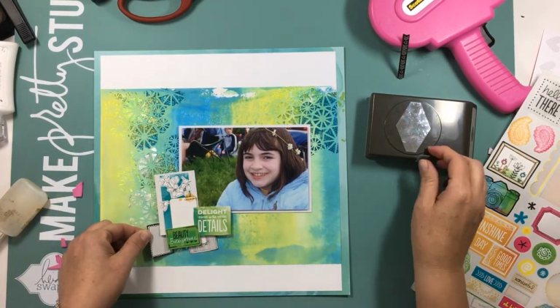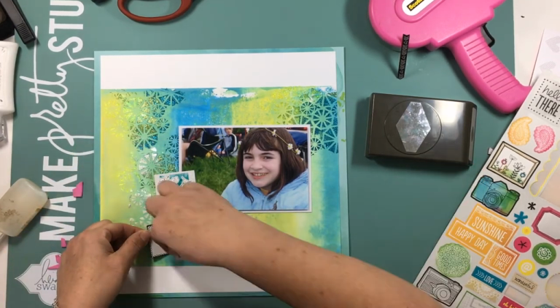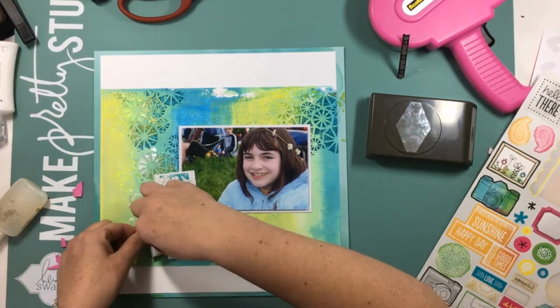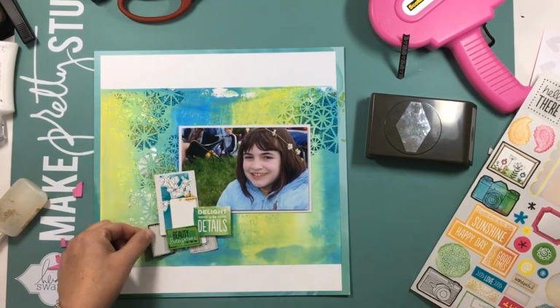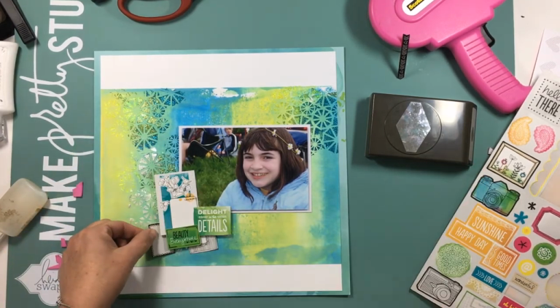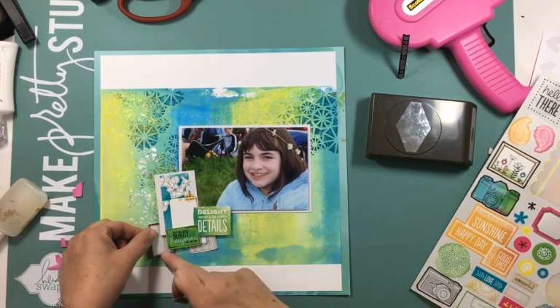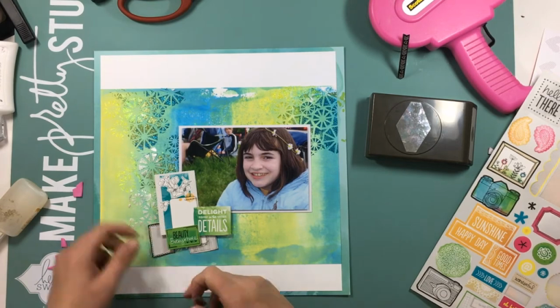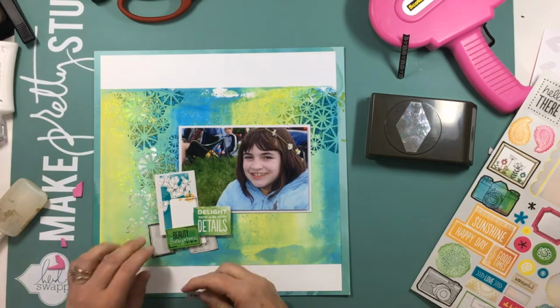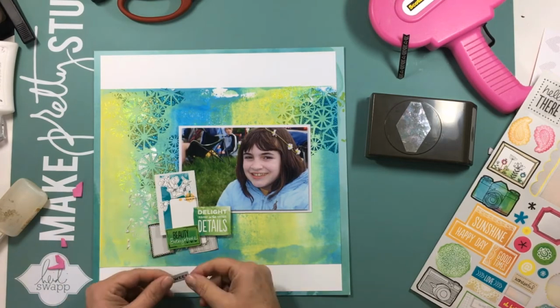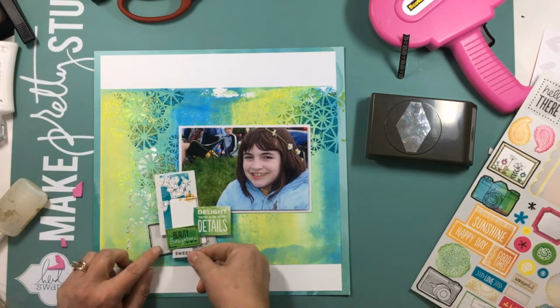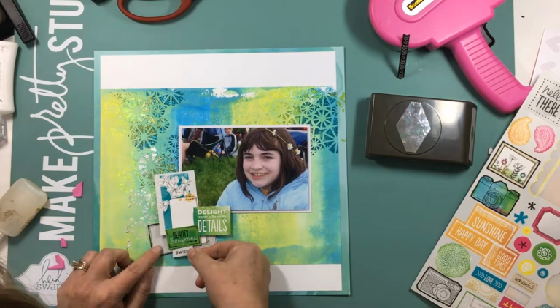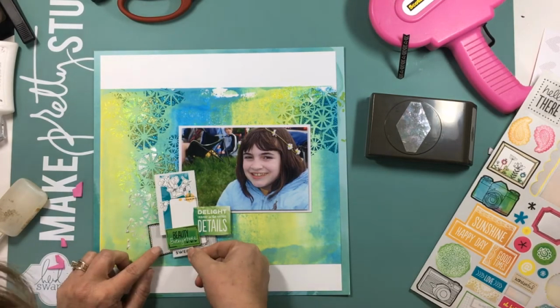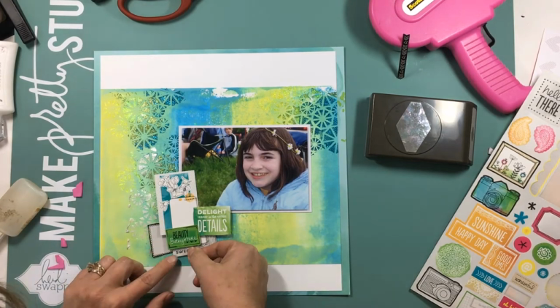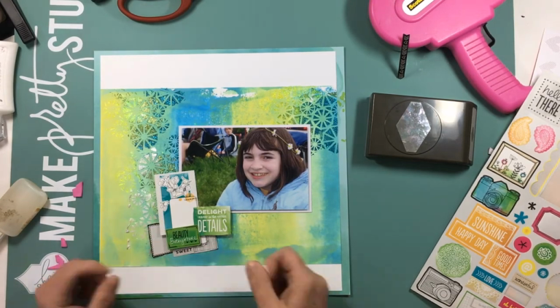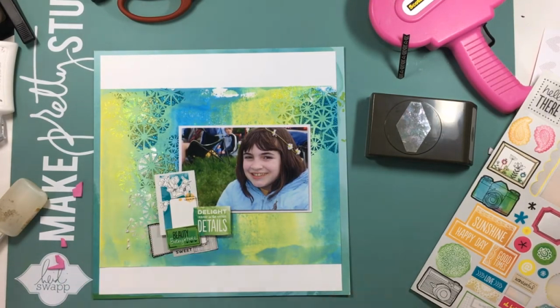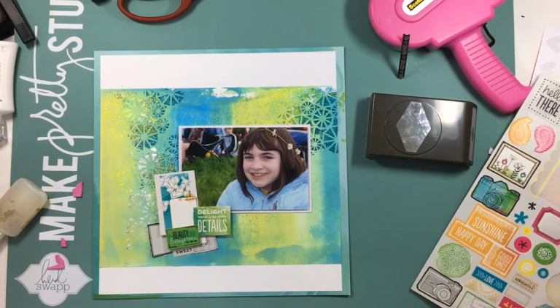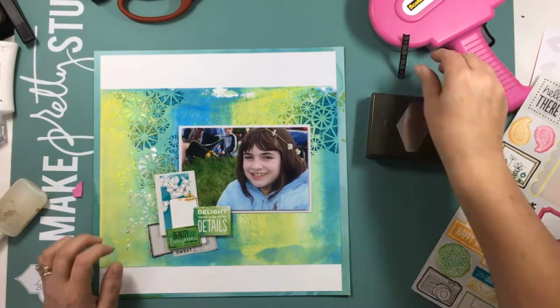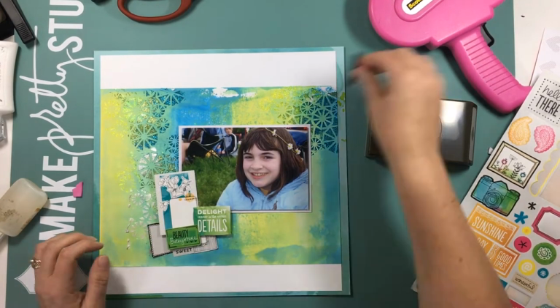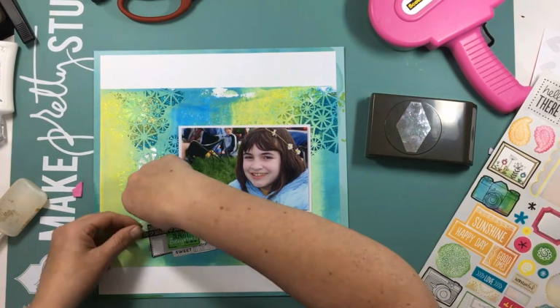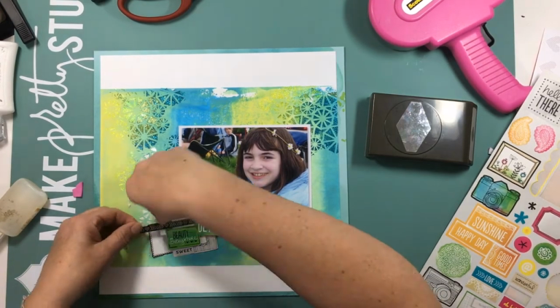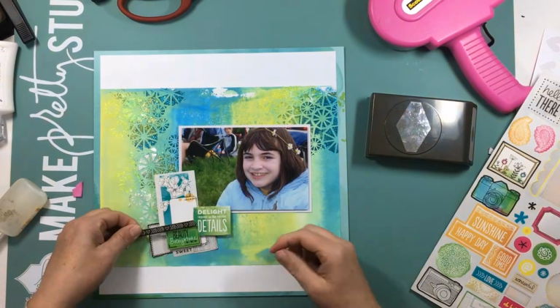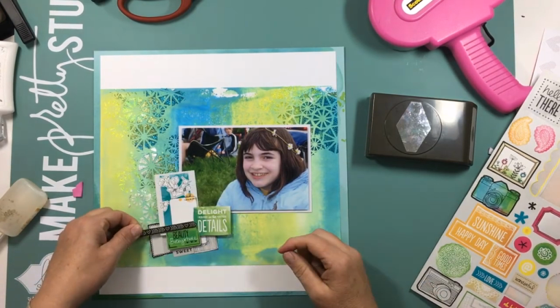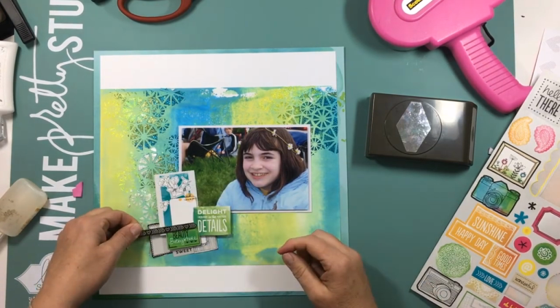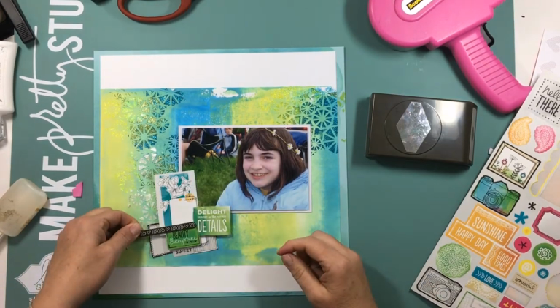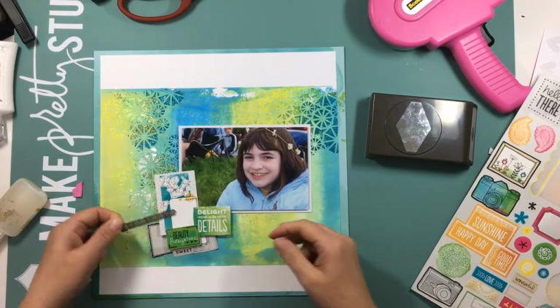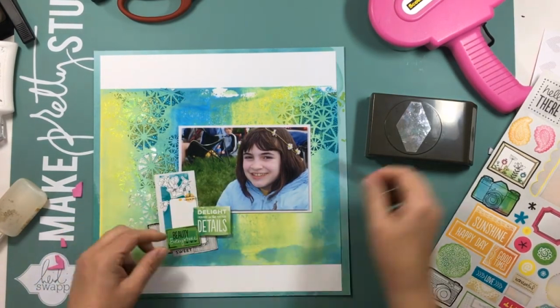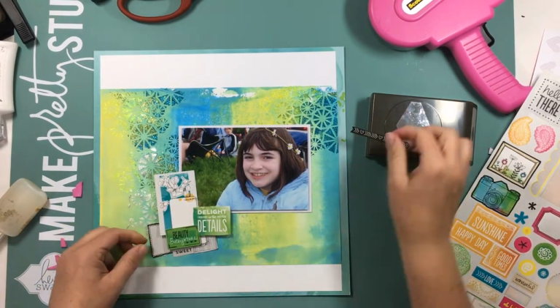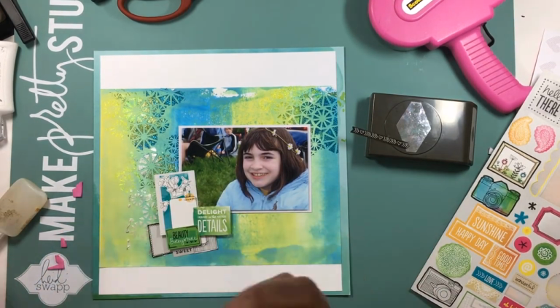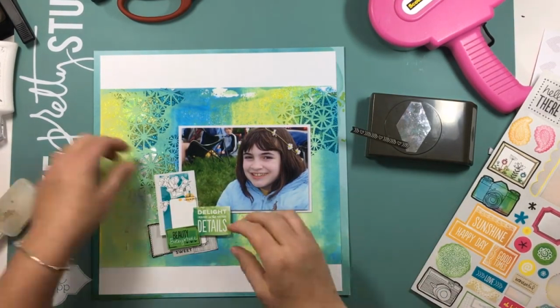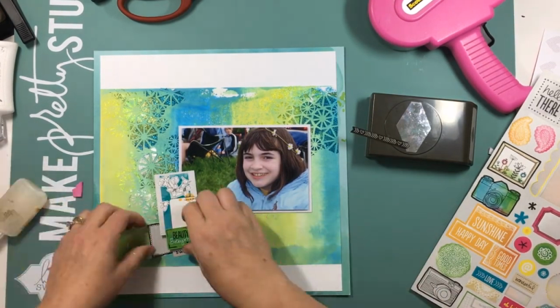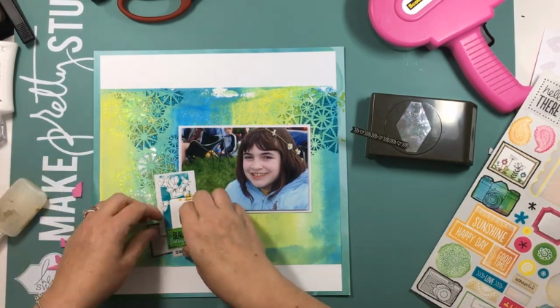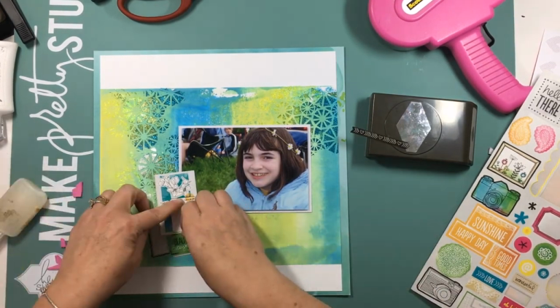It sounds like I have a little mixed media play date in my future if I'm going to do that.